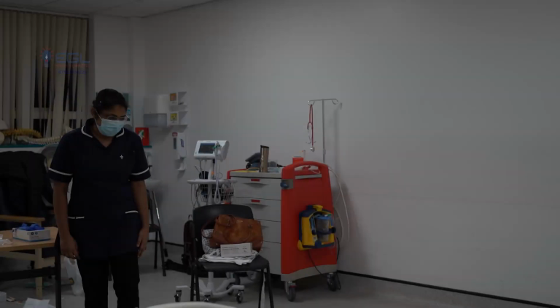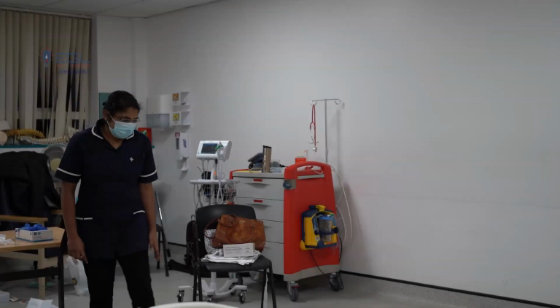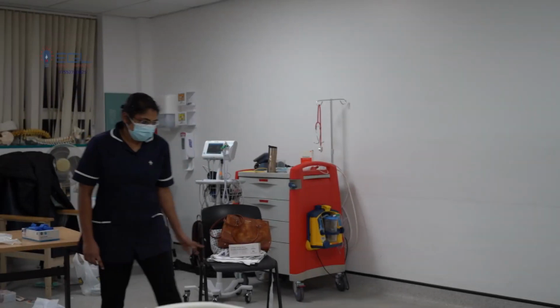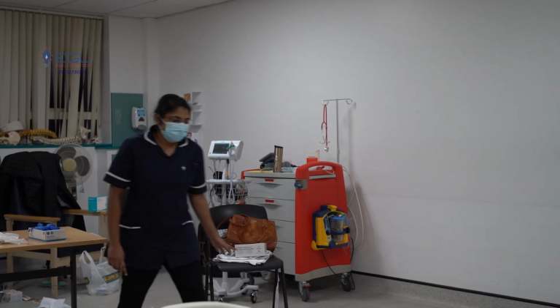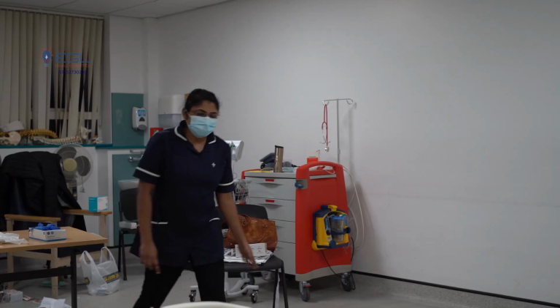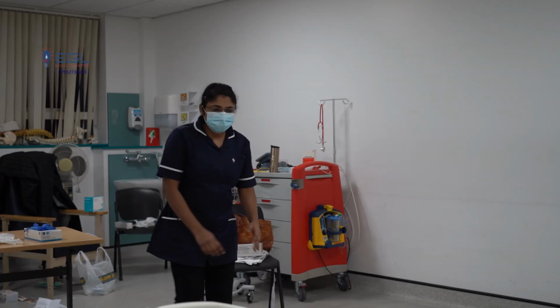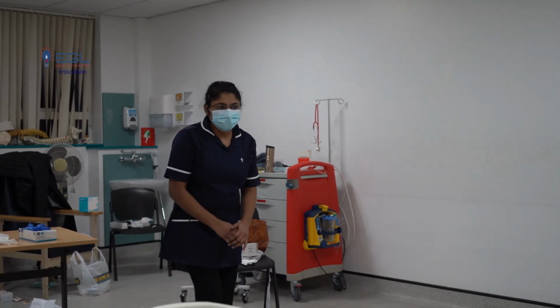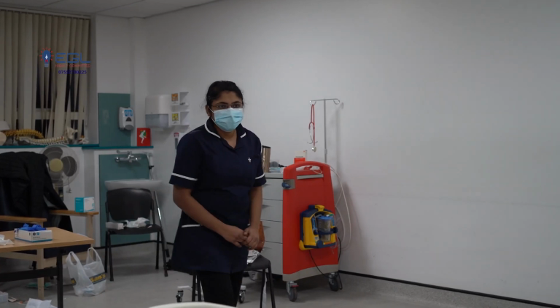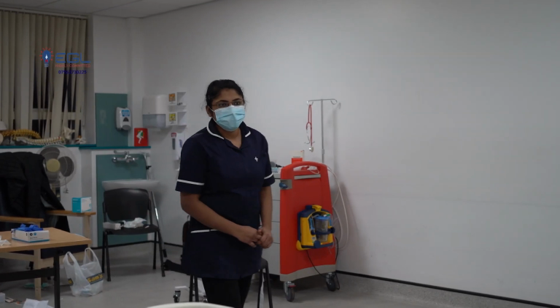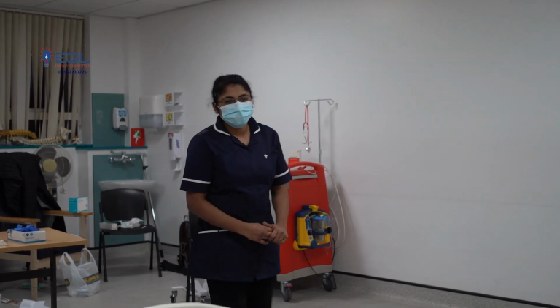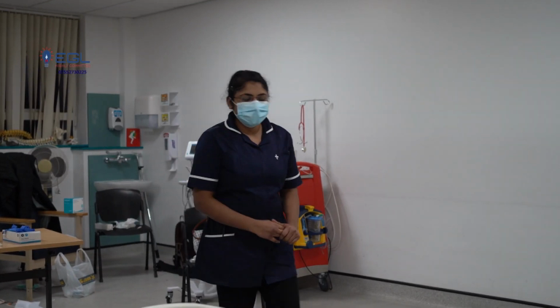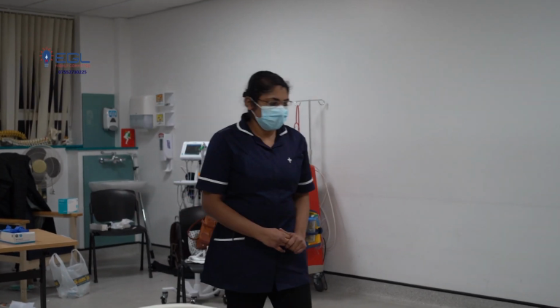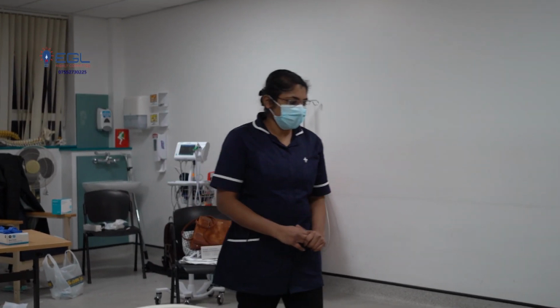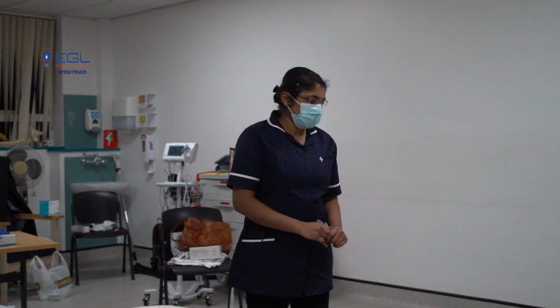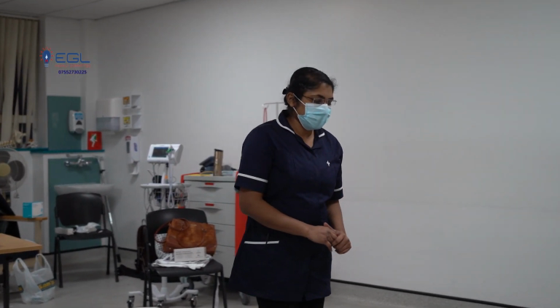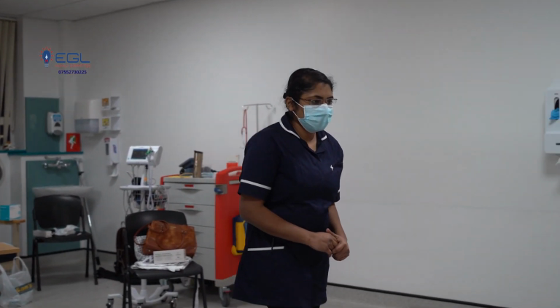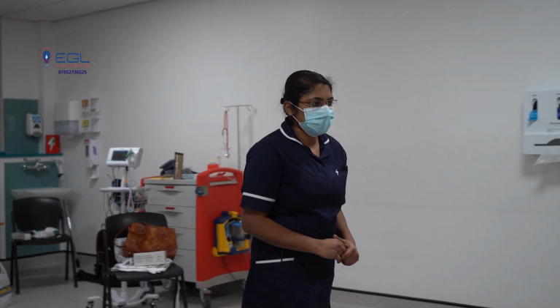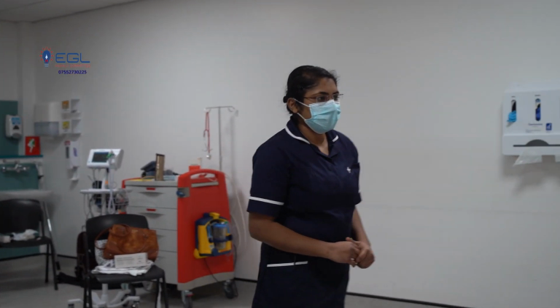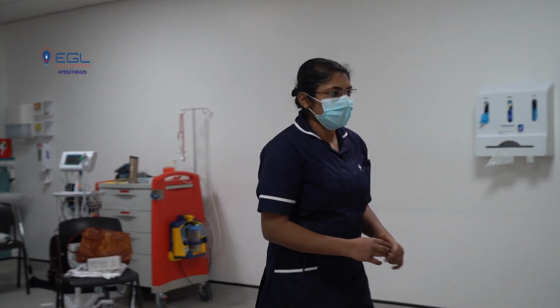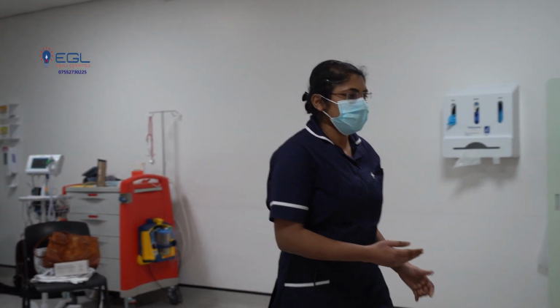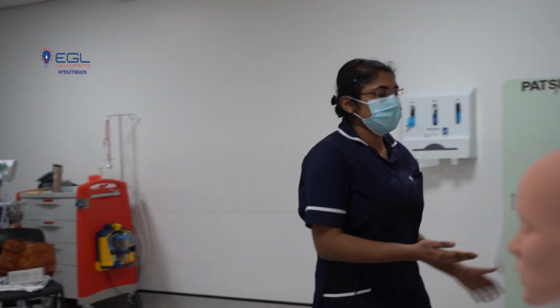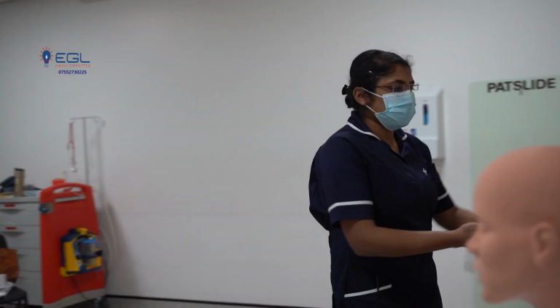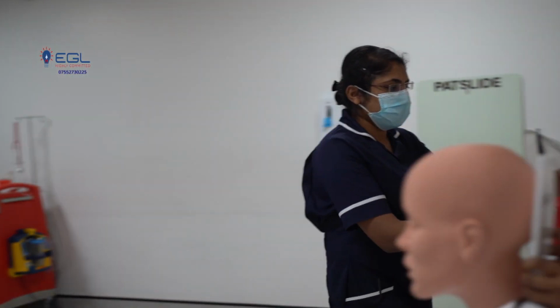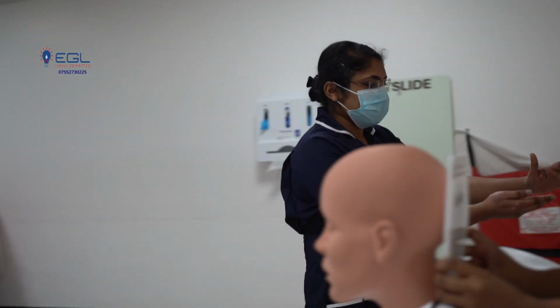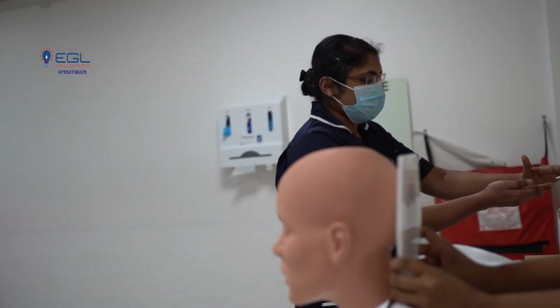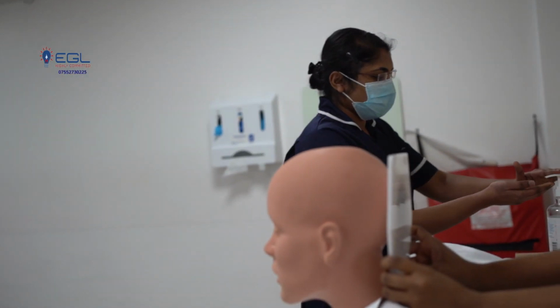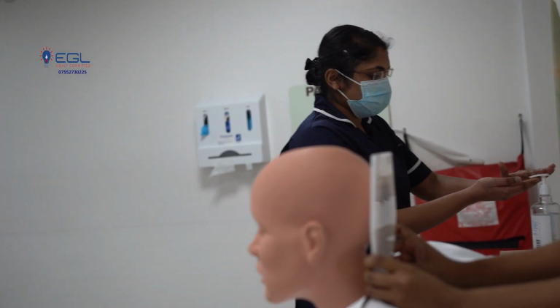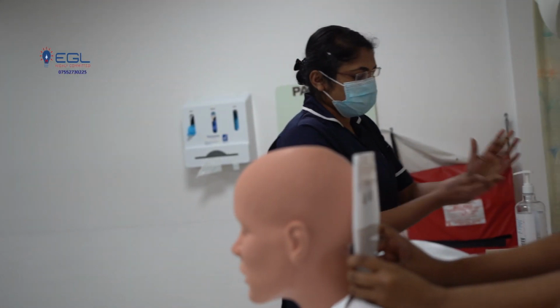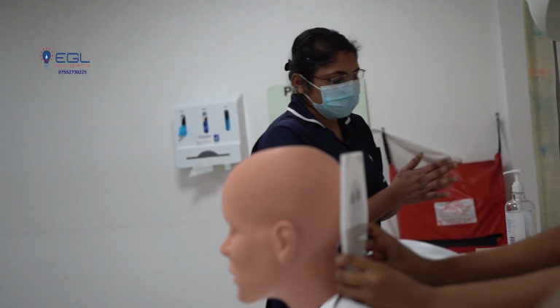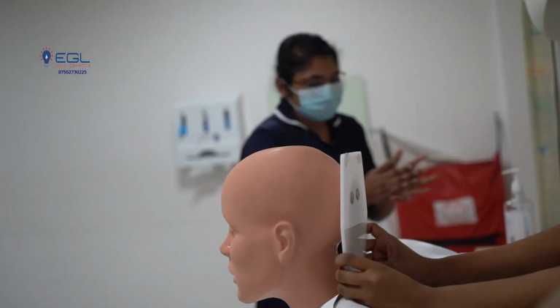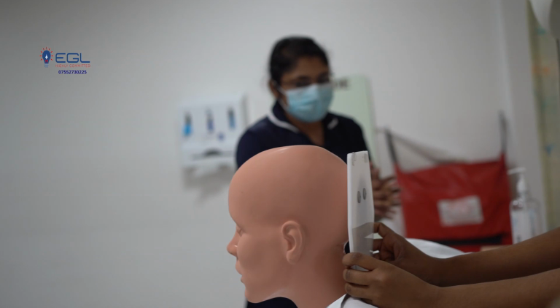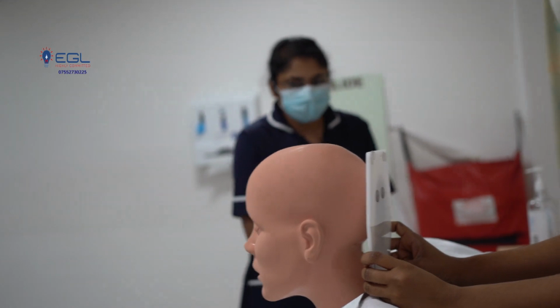As I enter into the room, I check for room safety. The room is safe for me to approach. I gel my hands according to WHO guidelines.